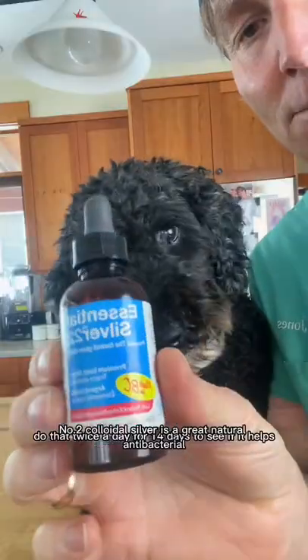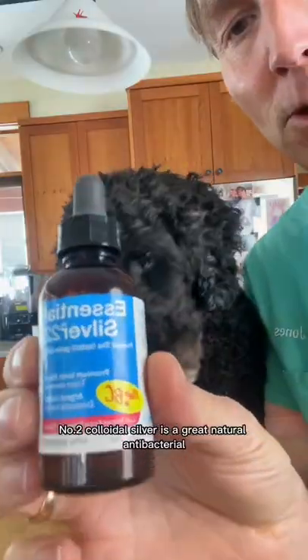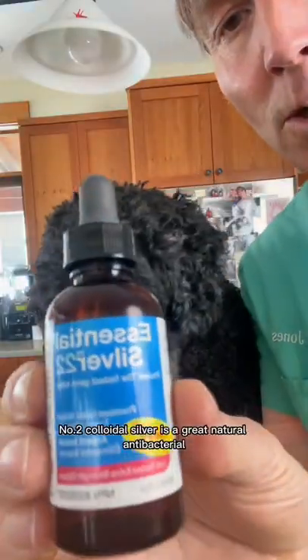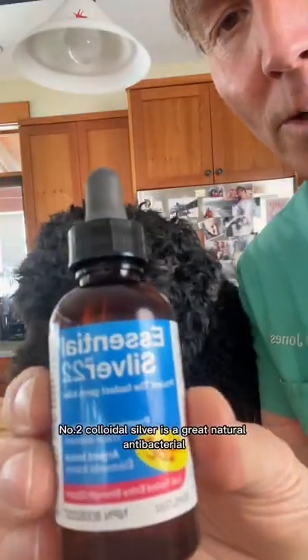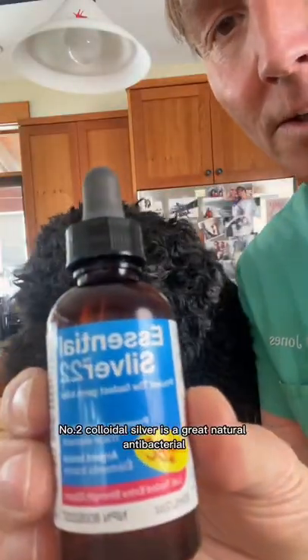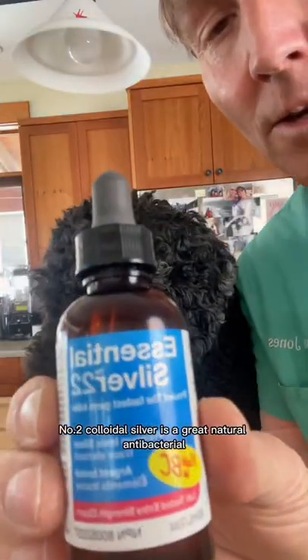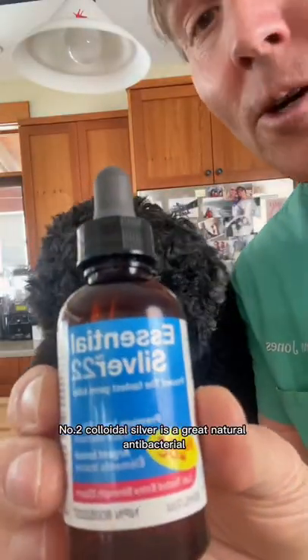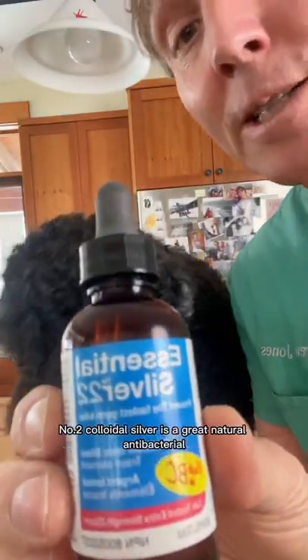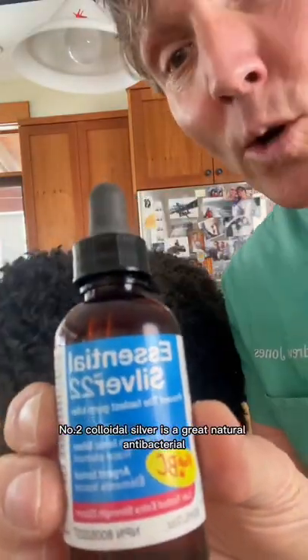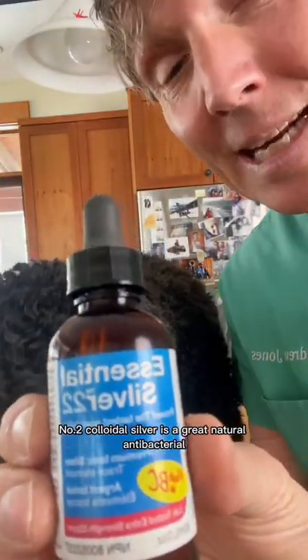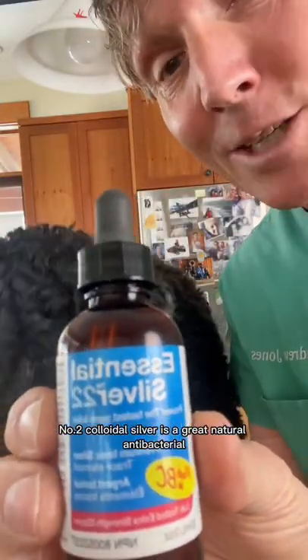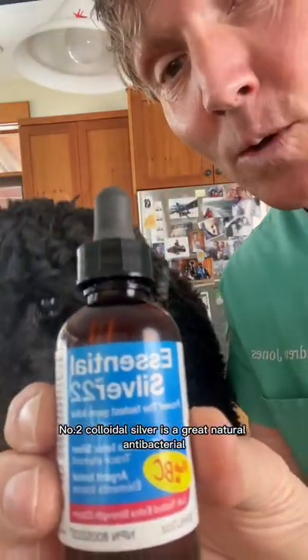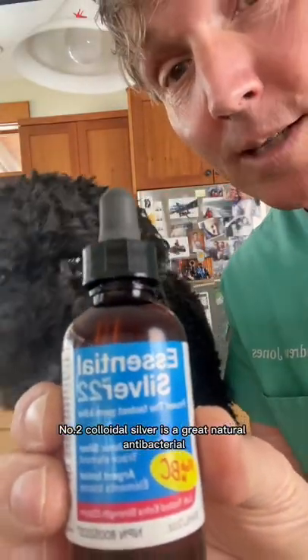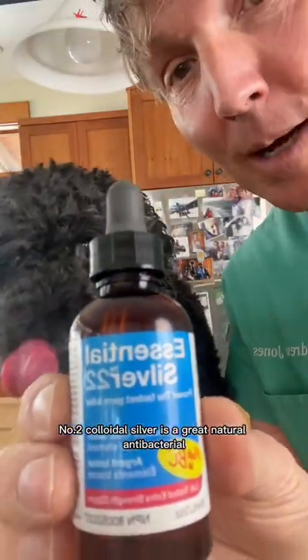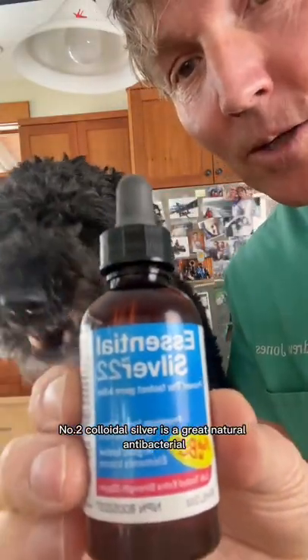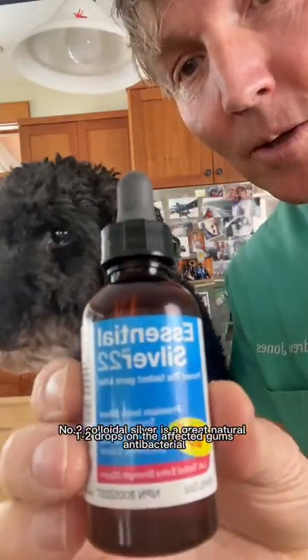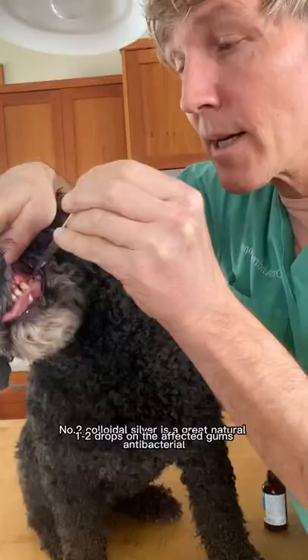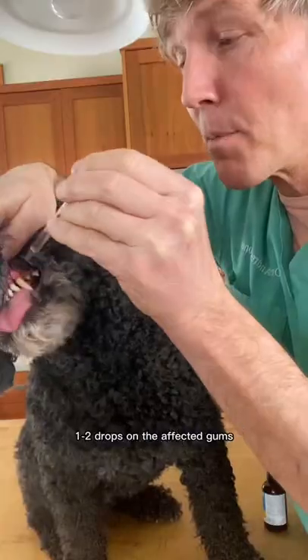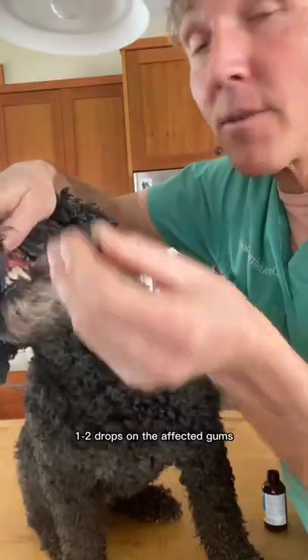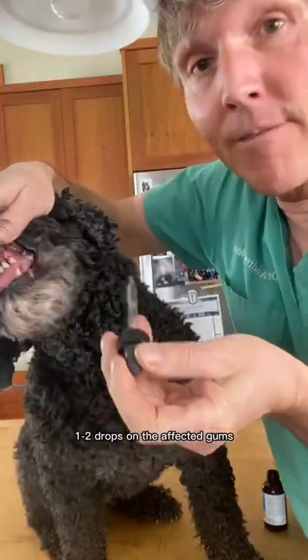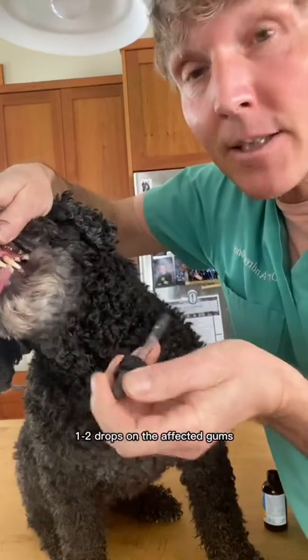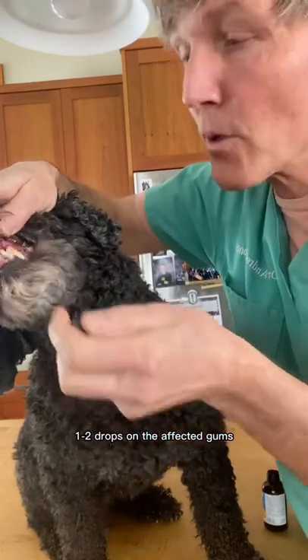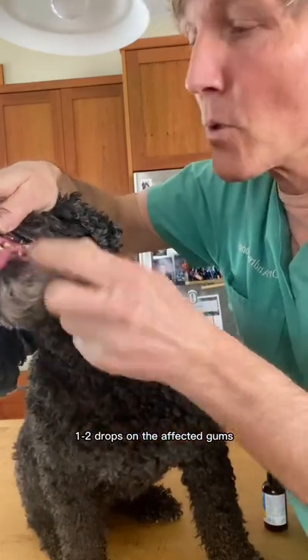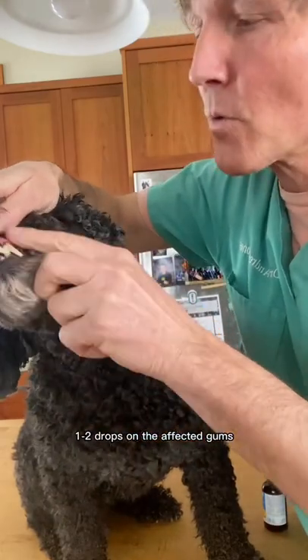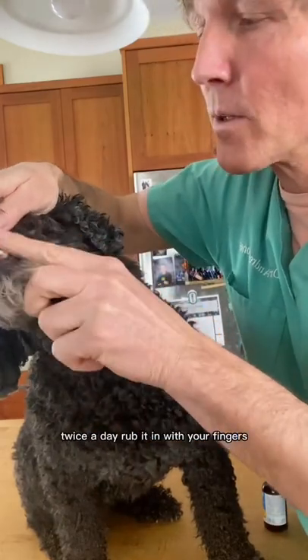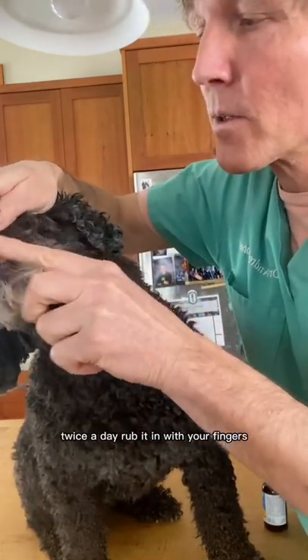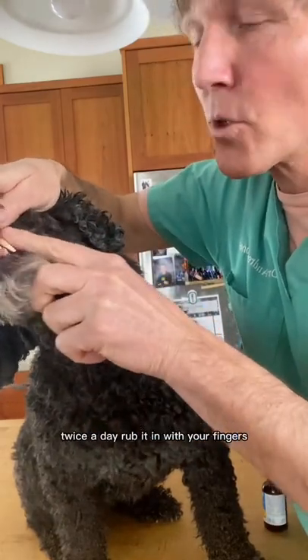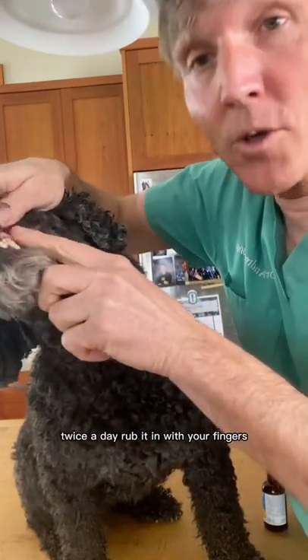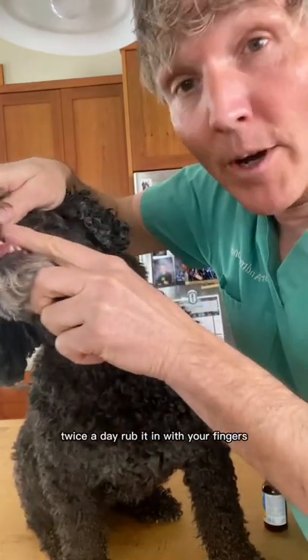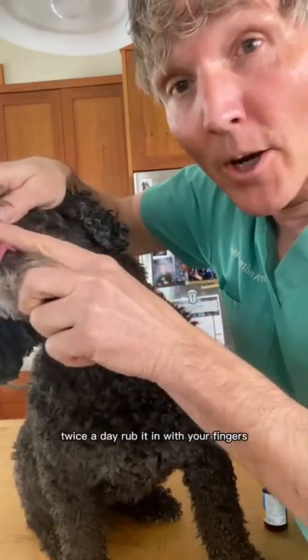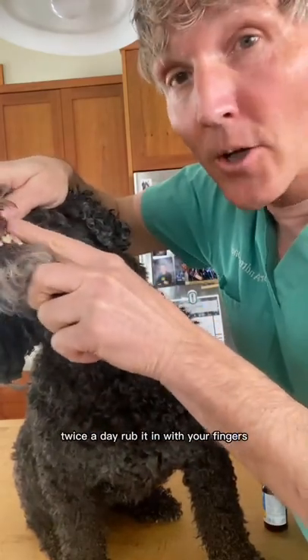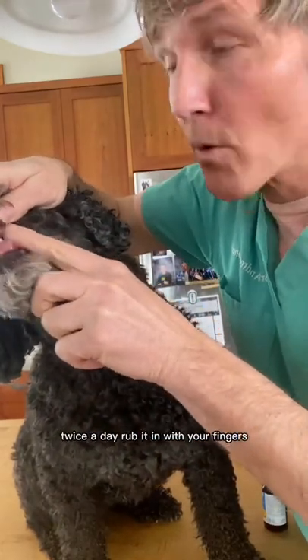Number two: colloidal silver. It's a great natural antibacterial. Add two drops on the affected gums twice a day. Rub it in with your fingers.